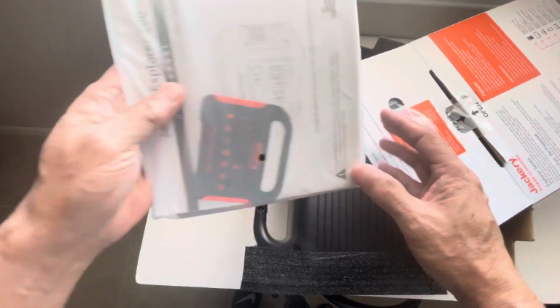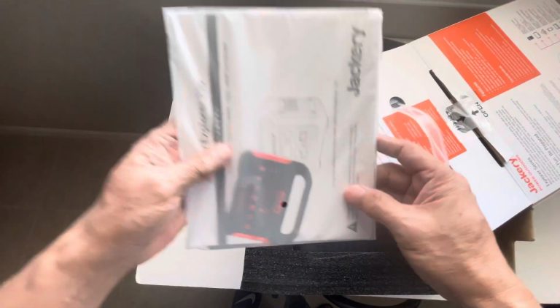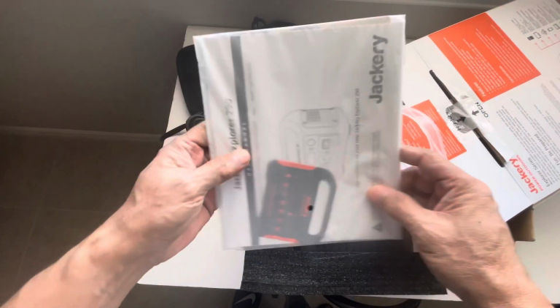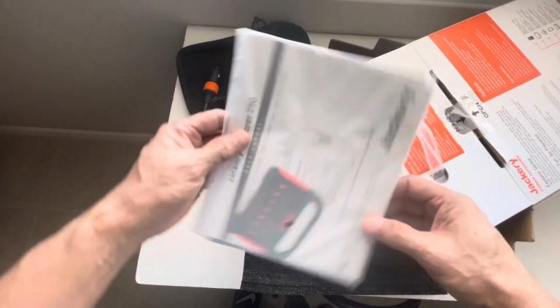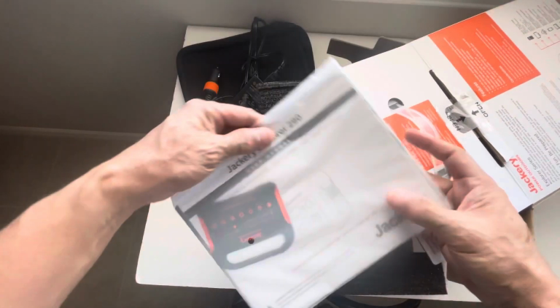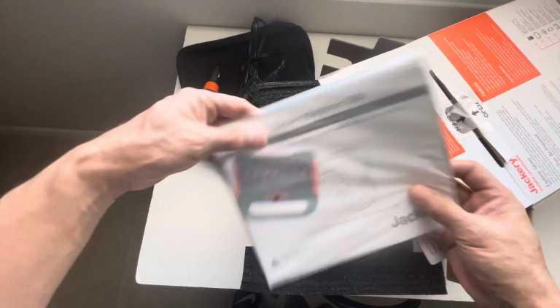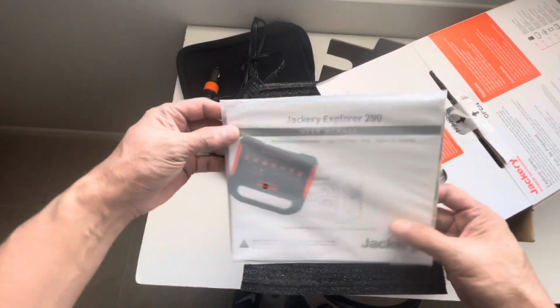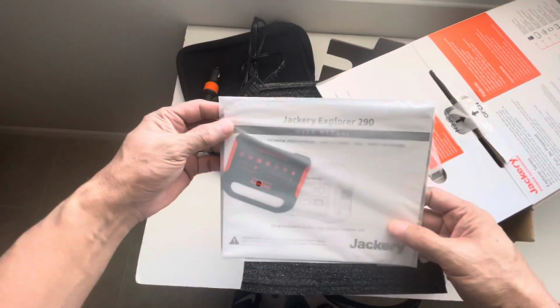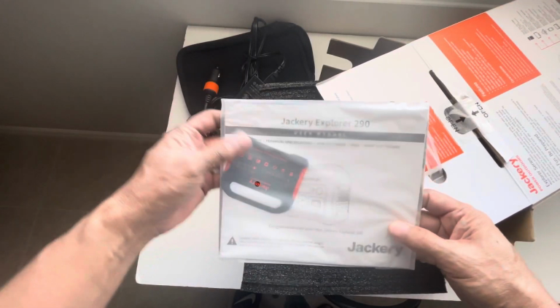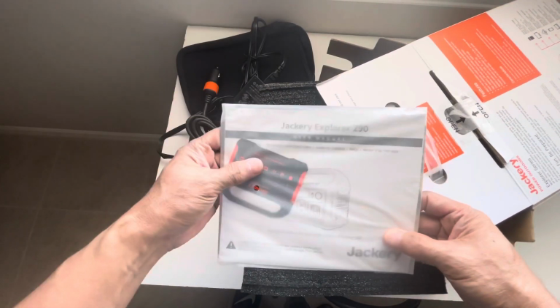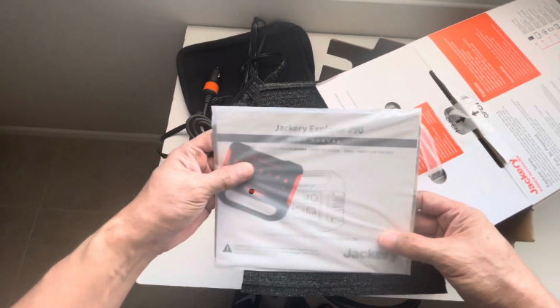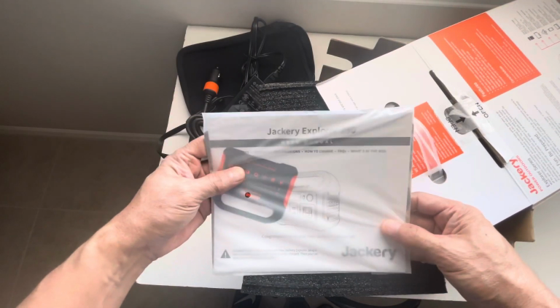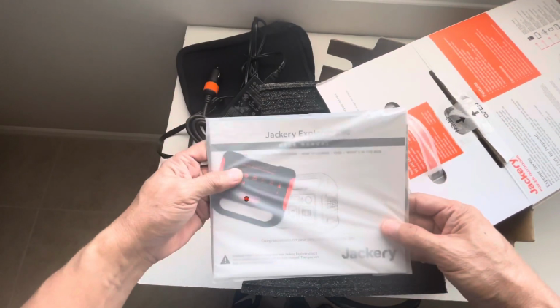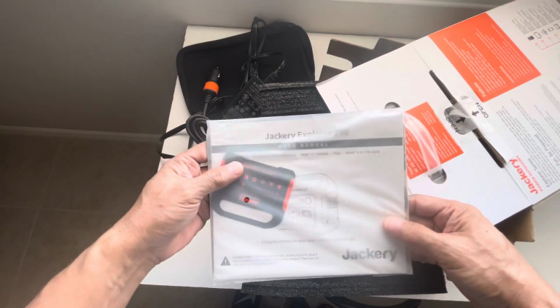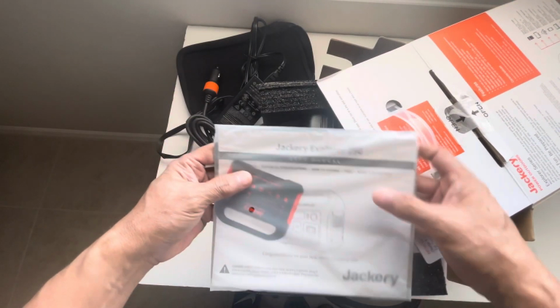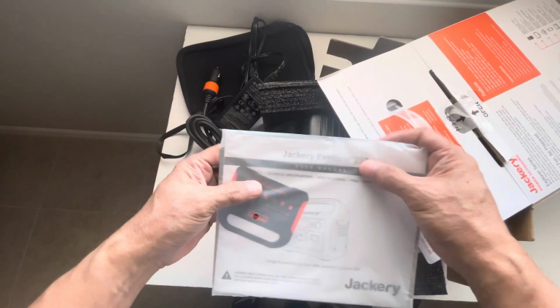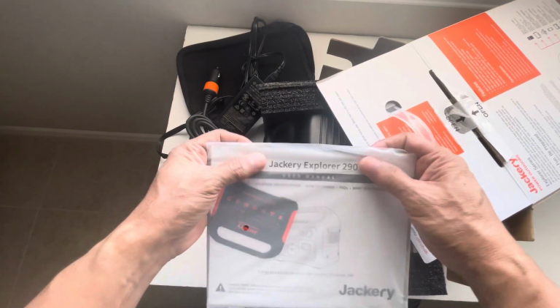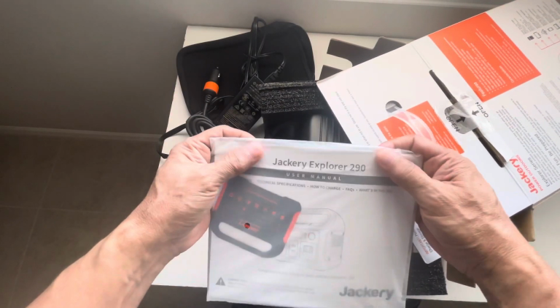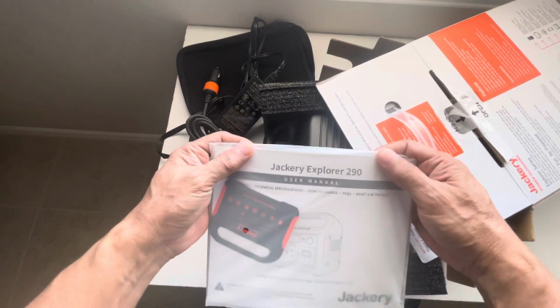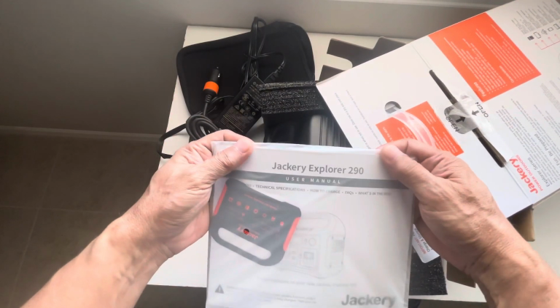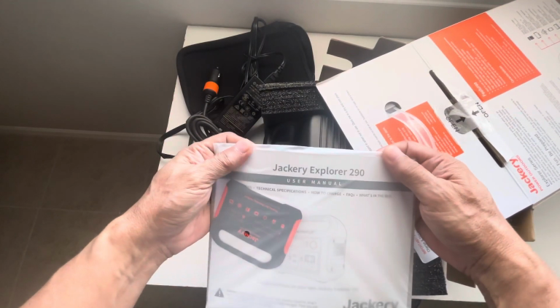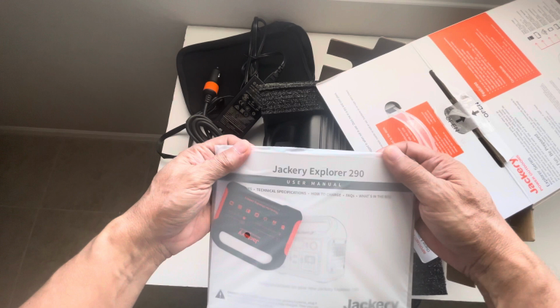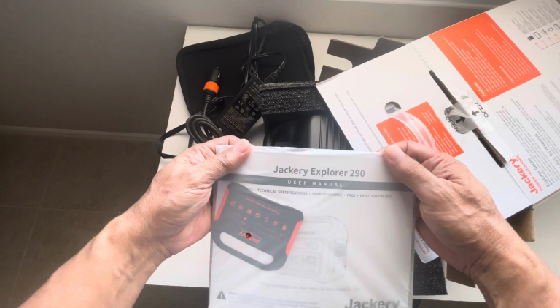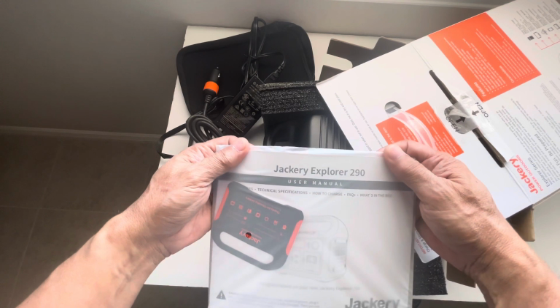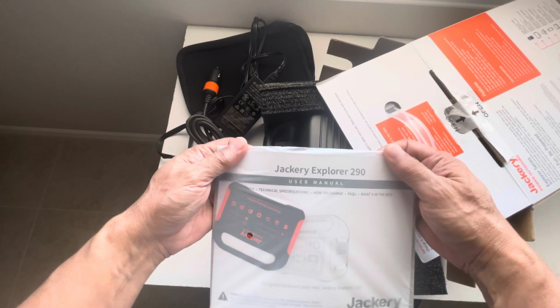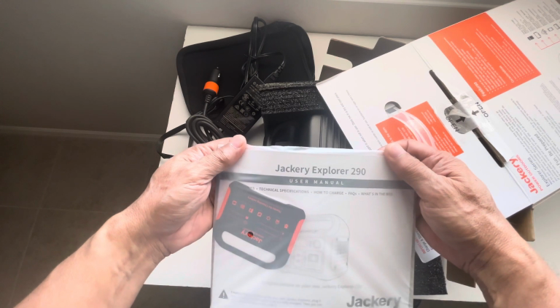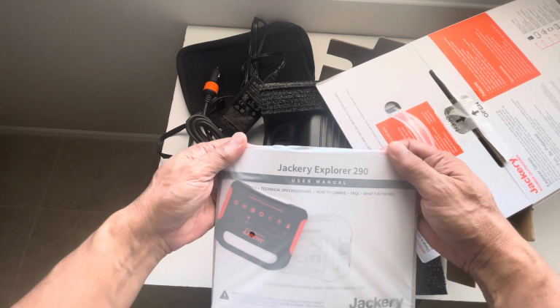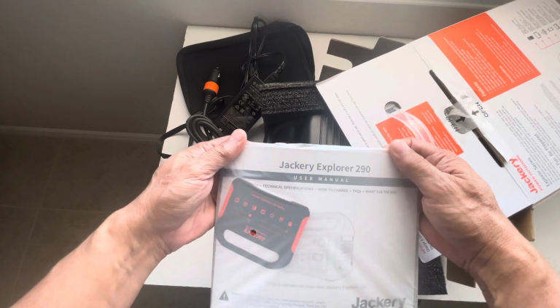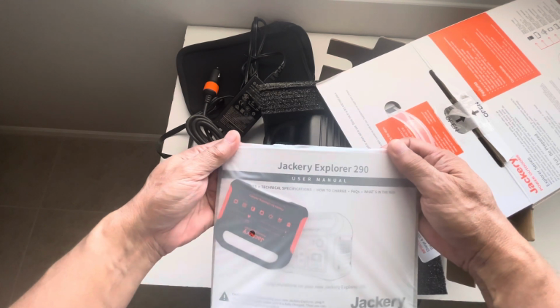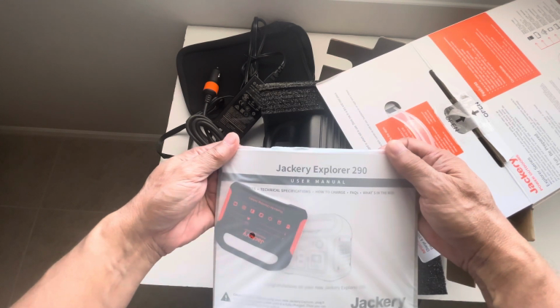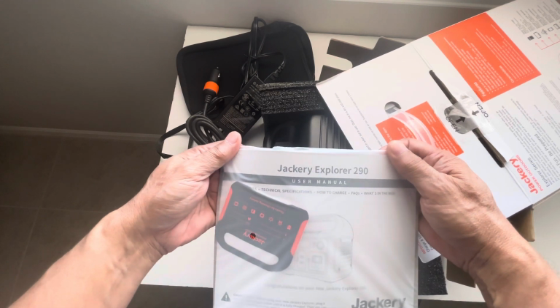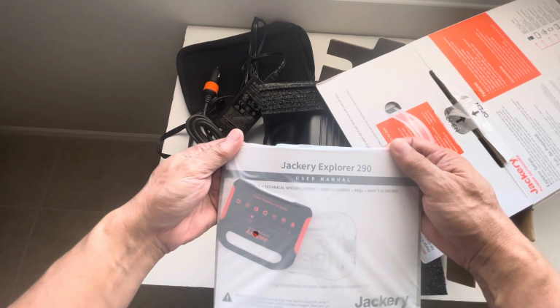Inside we also have the documentation and paperwork. So this is actually a Jackery Explorer 290.